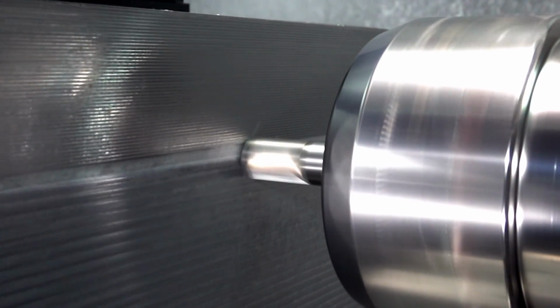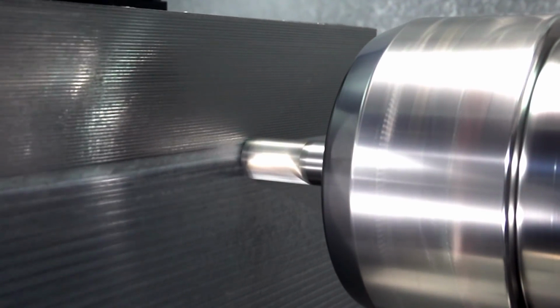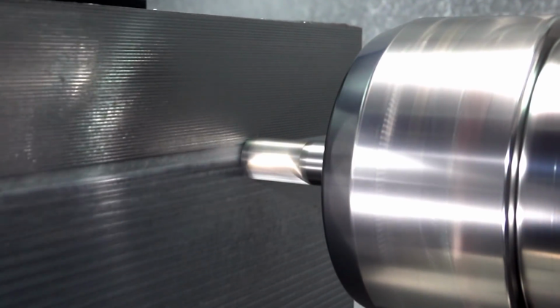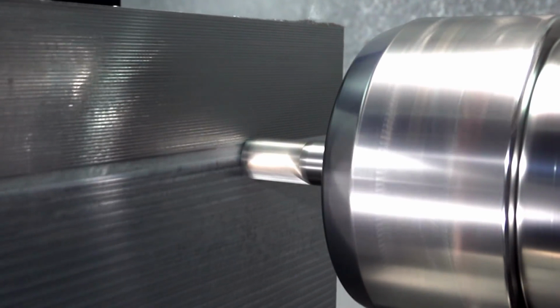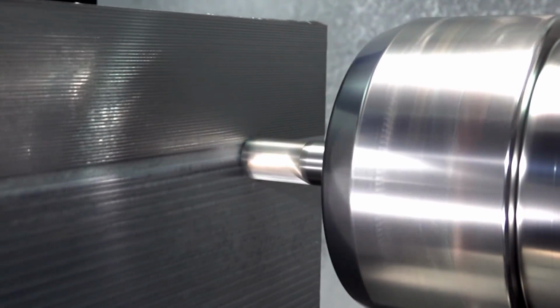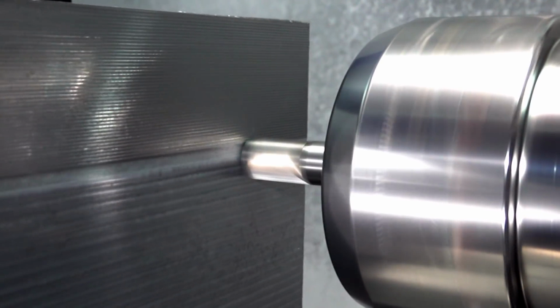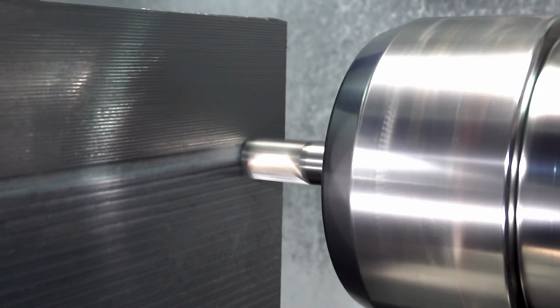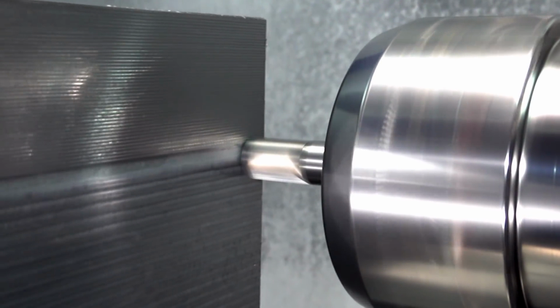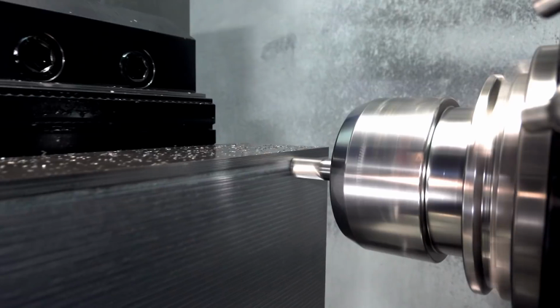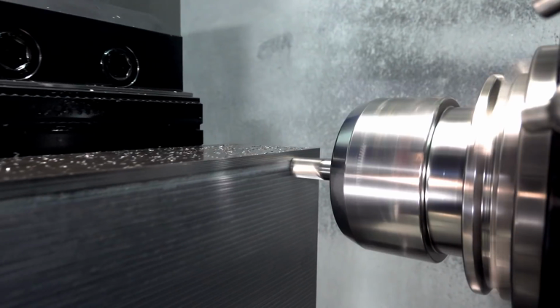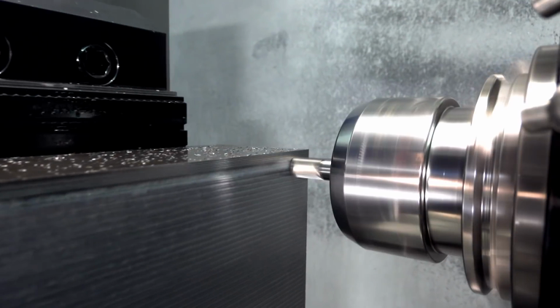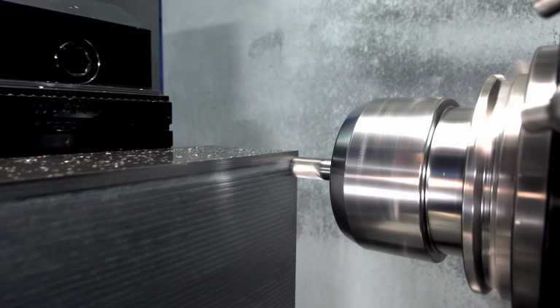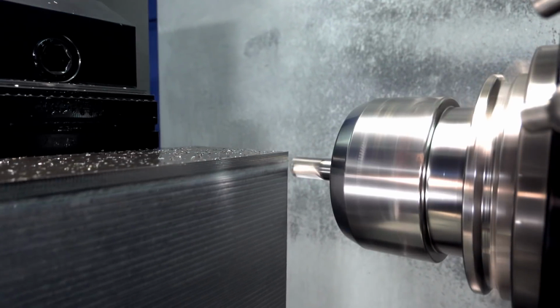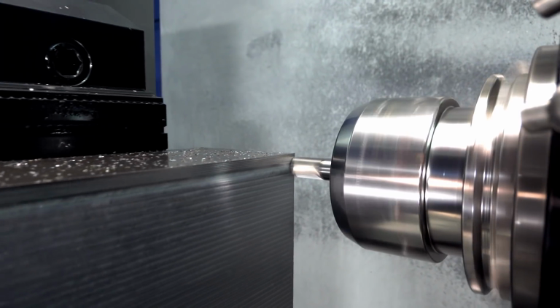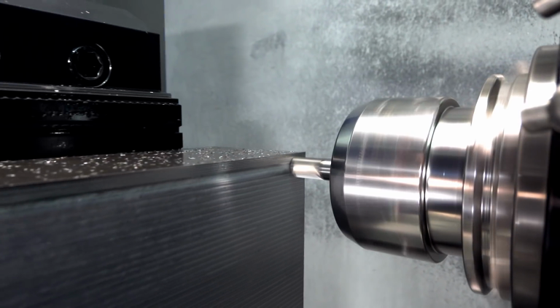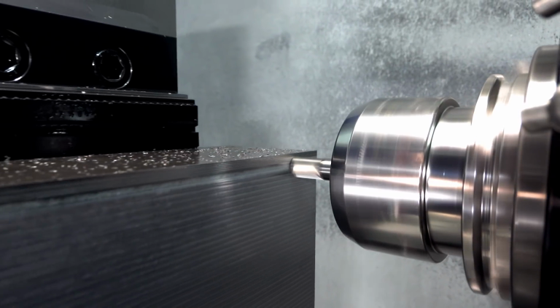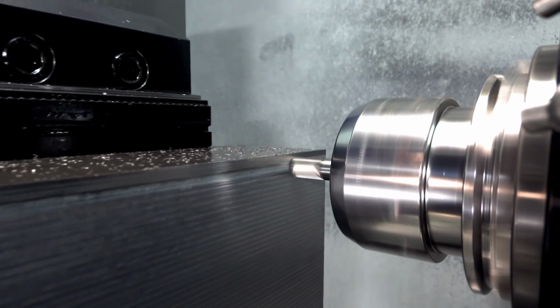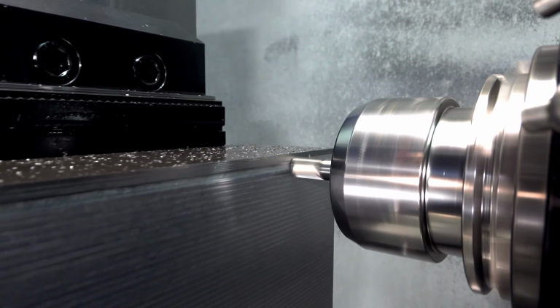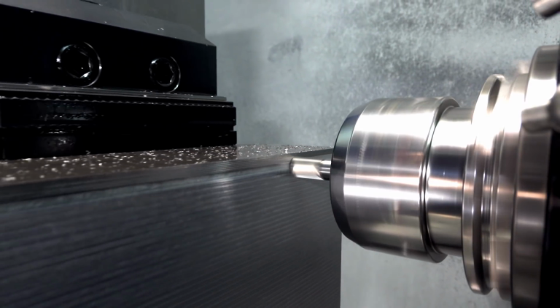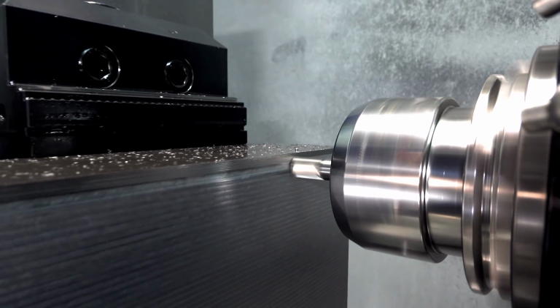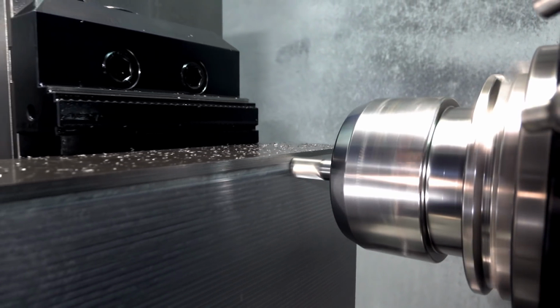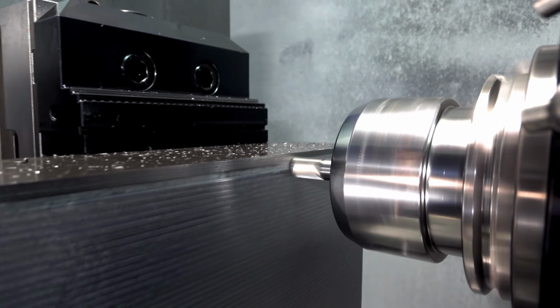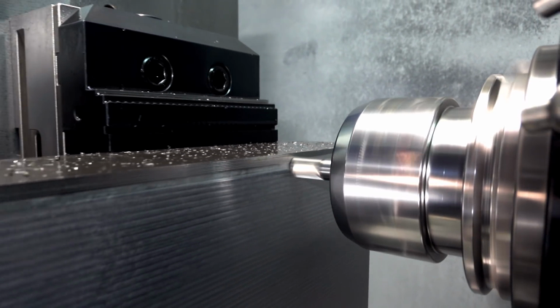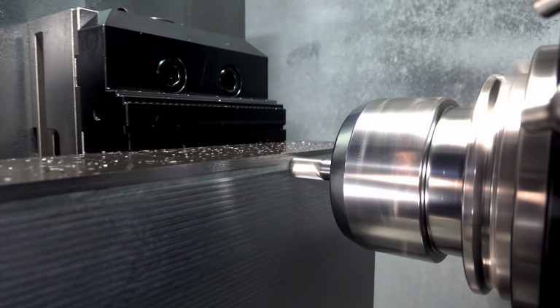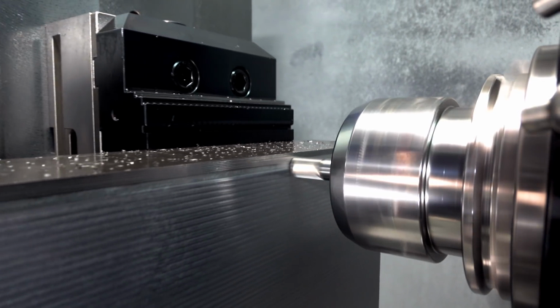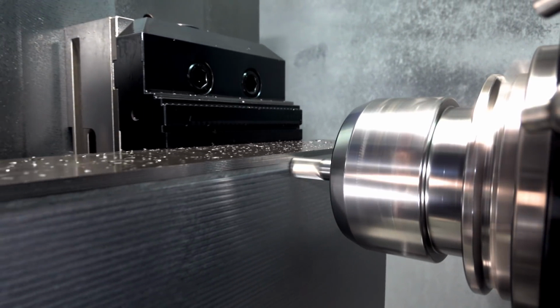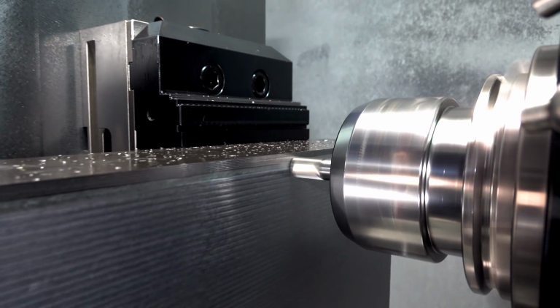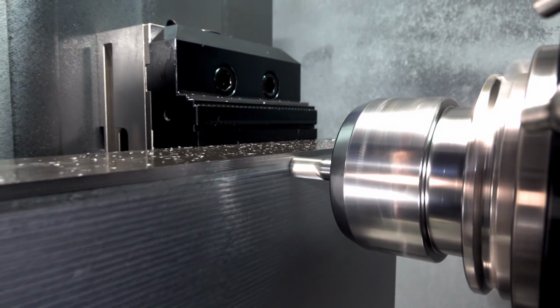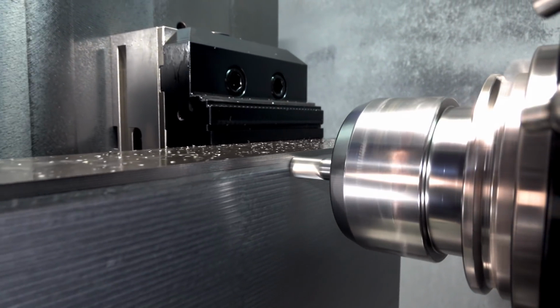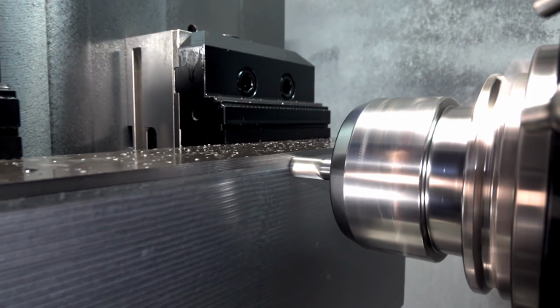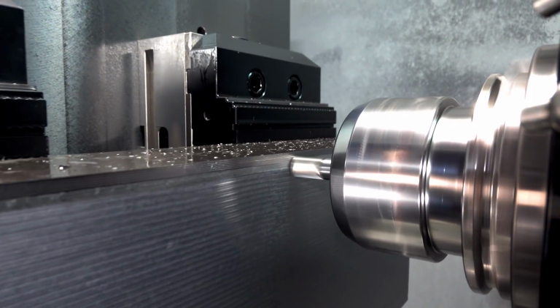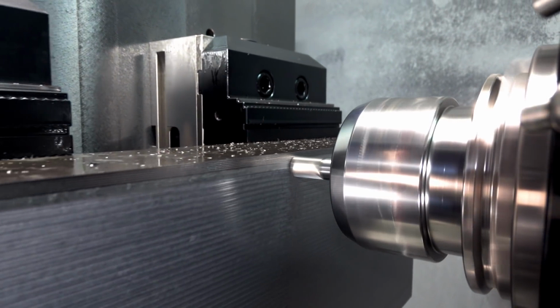So with the half-inch ball, I would have been using maybe a 16,000 stepover. With this tool, I was using a 56,000 stepover.